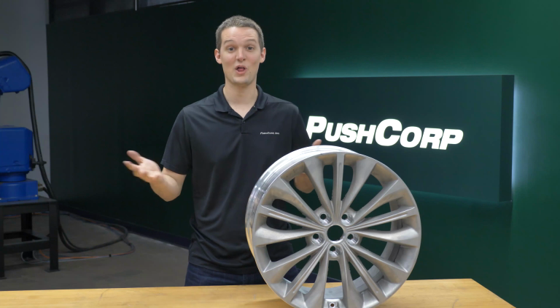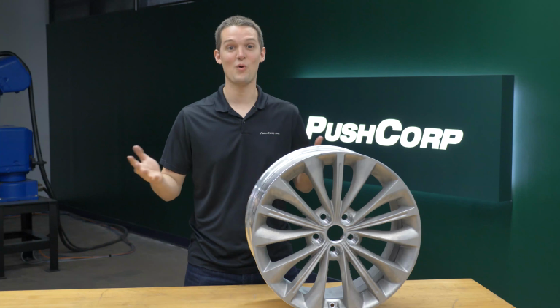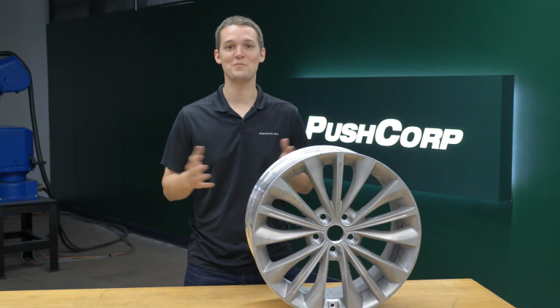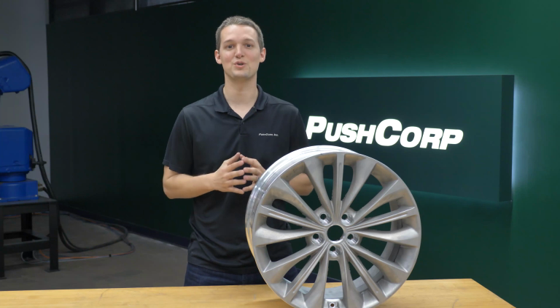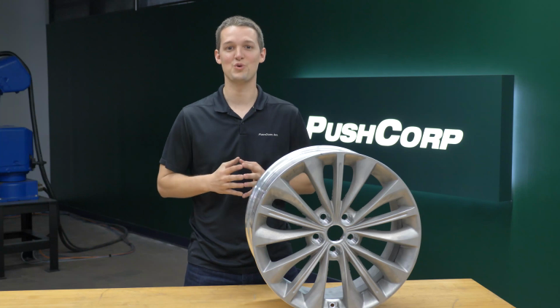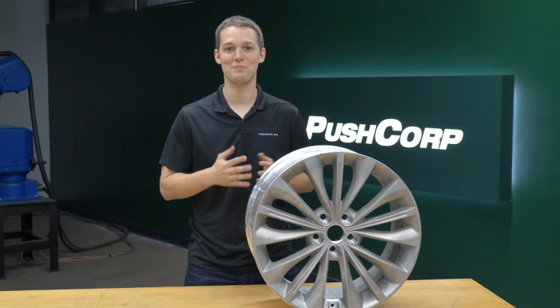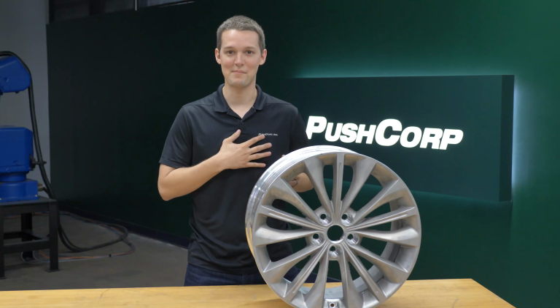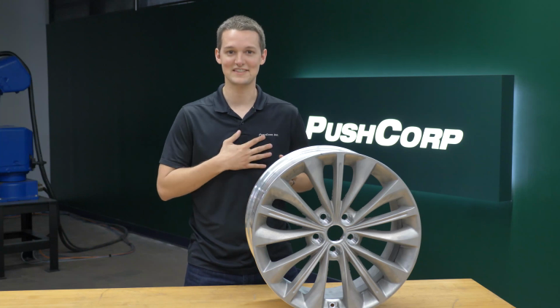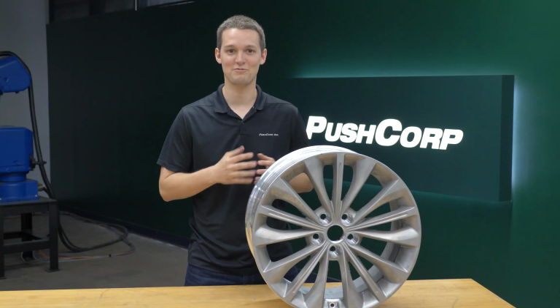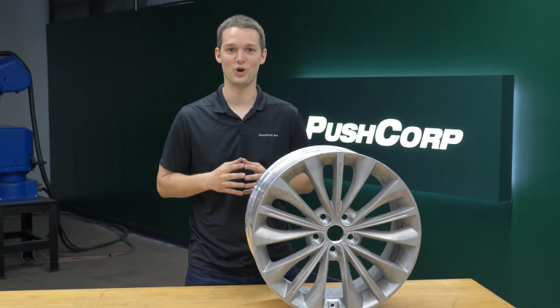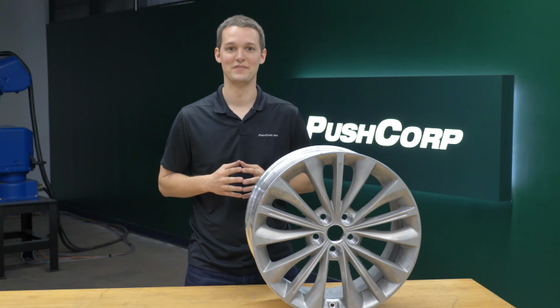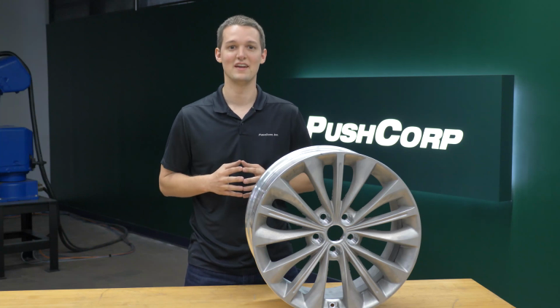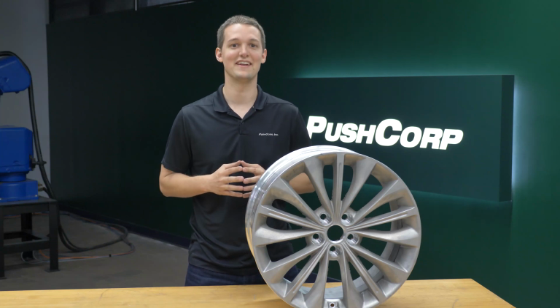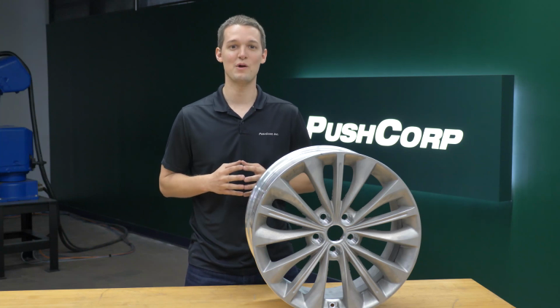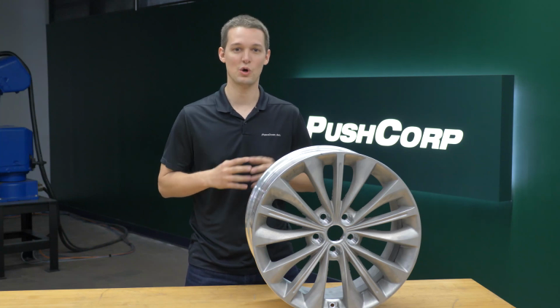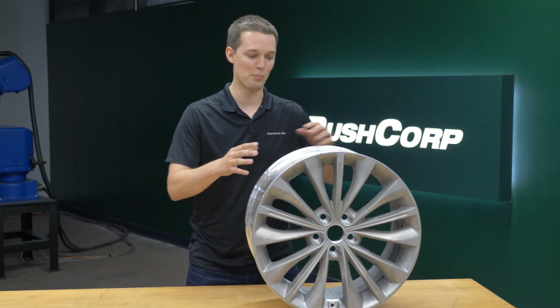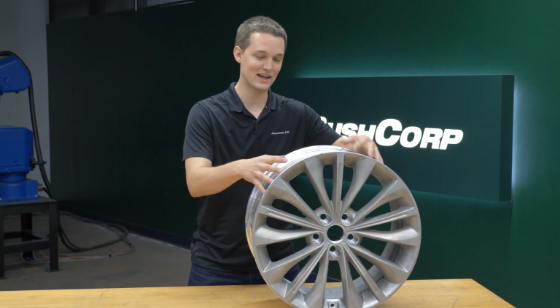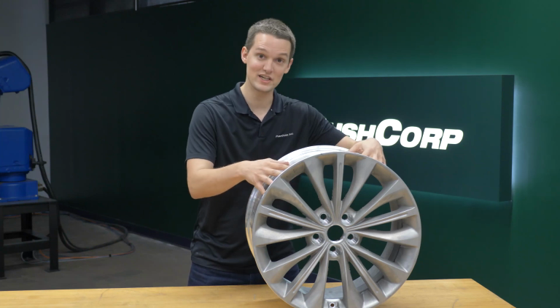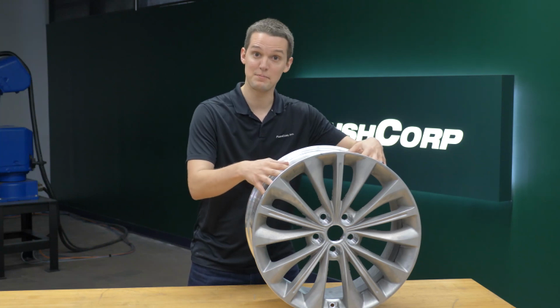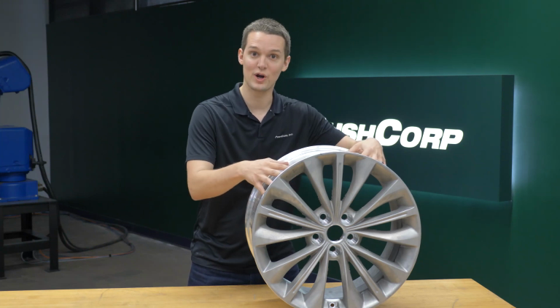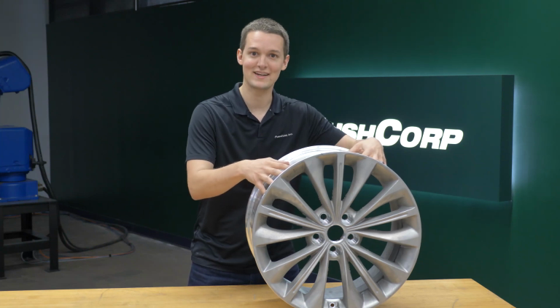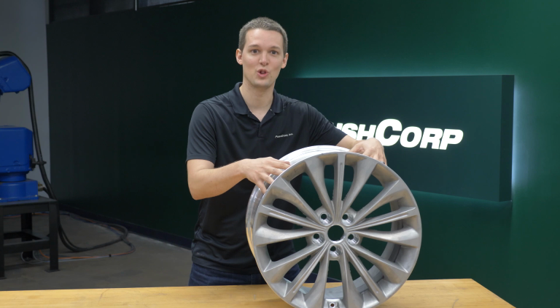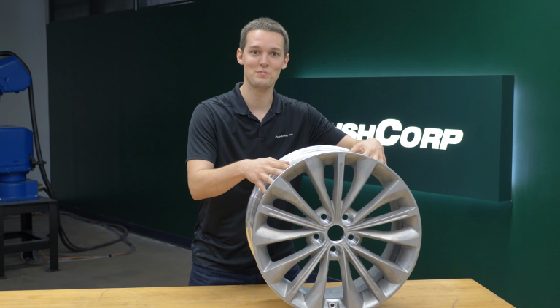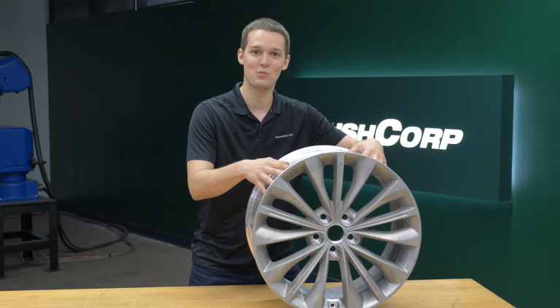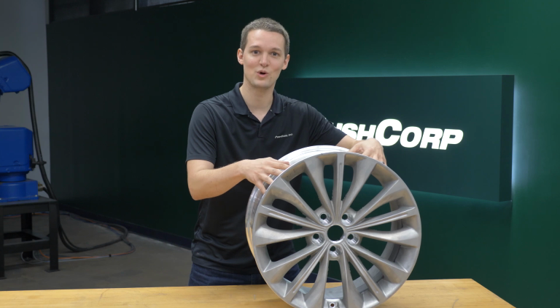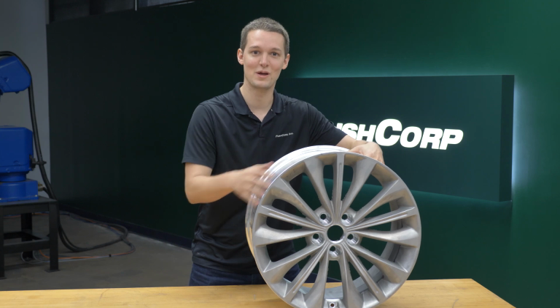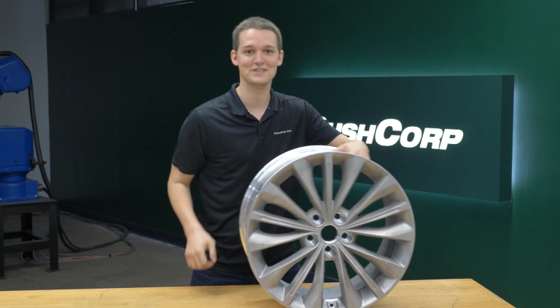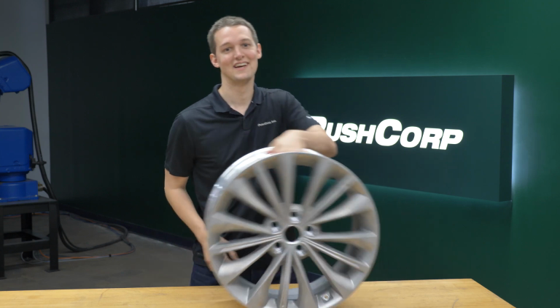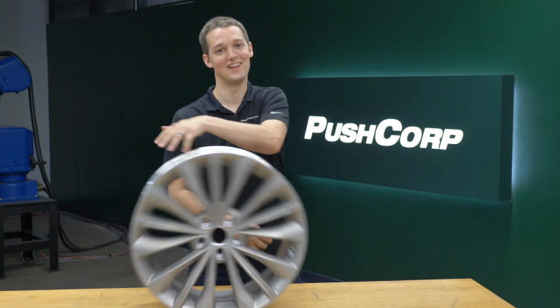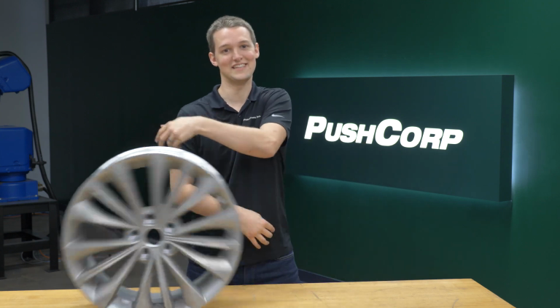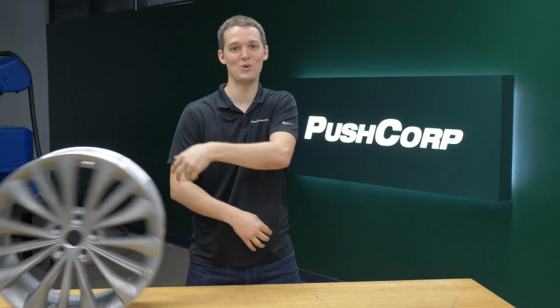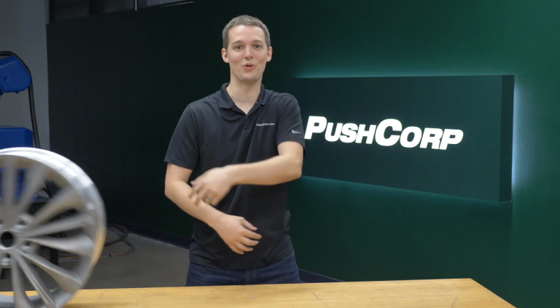Hello, welcome to PushCorp. I'm Isaiah Flora. Today we are robotically deburring aluminum wheel rims. Let's get rolling.